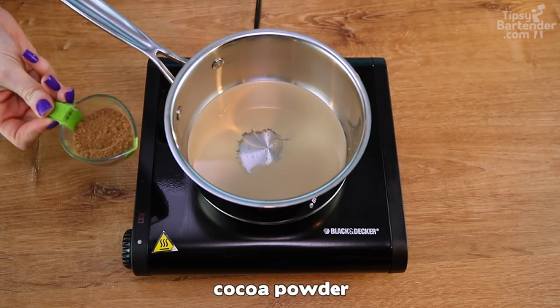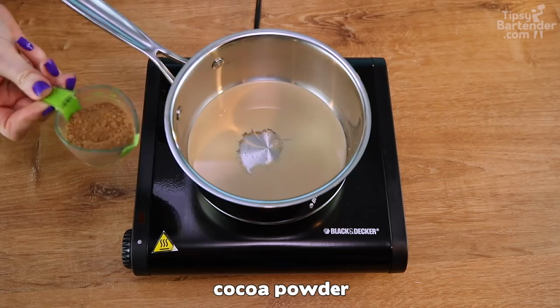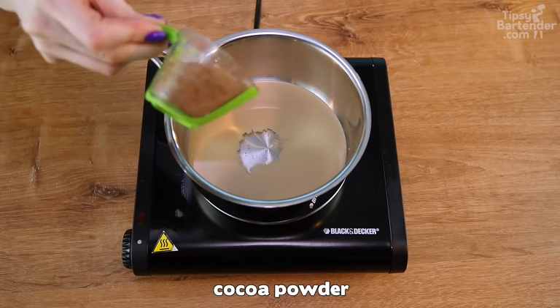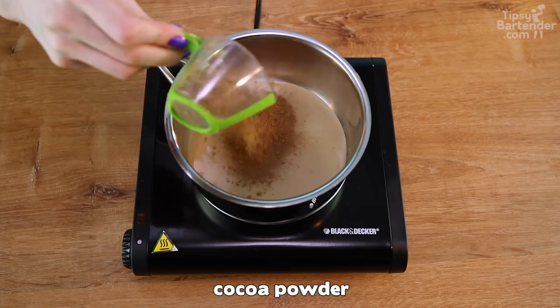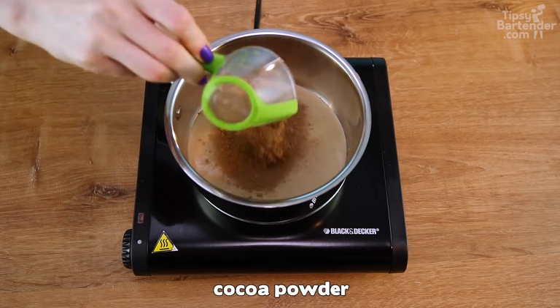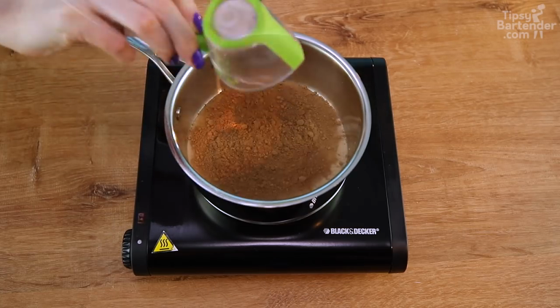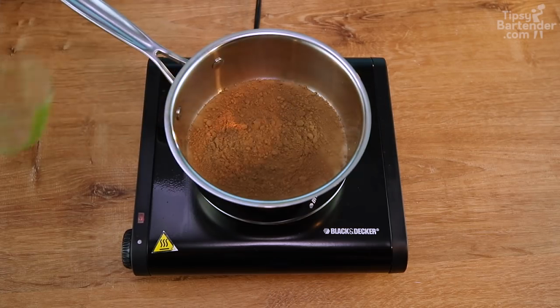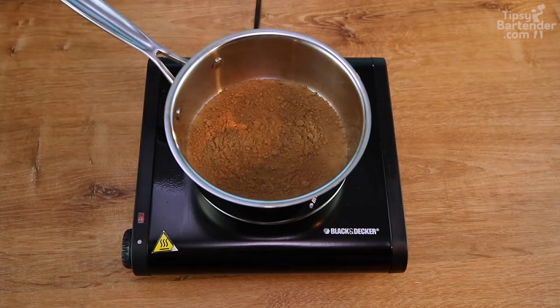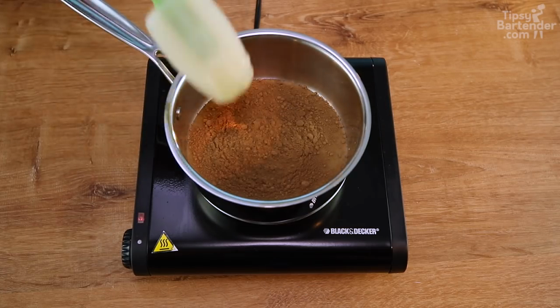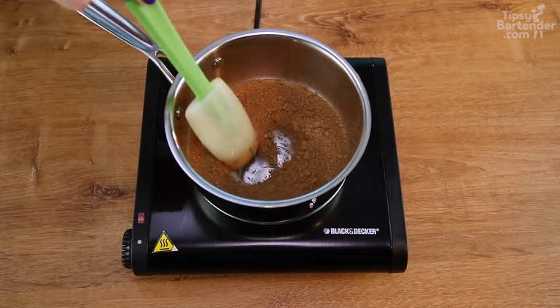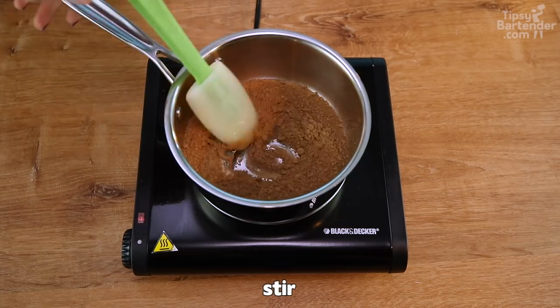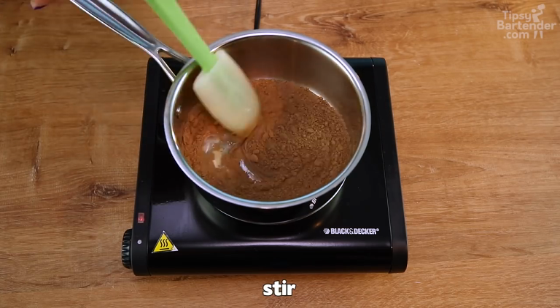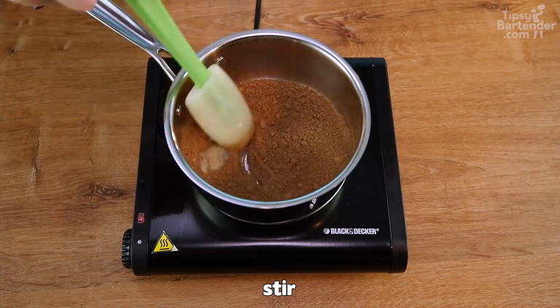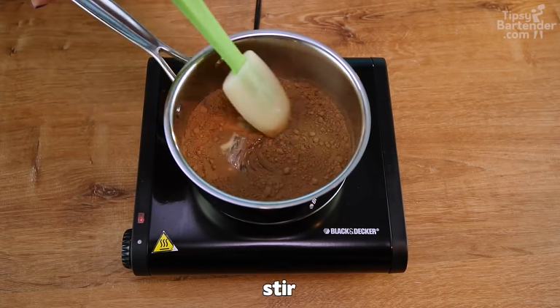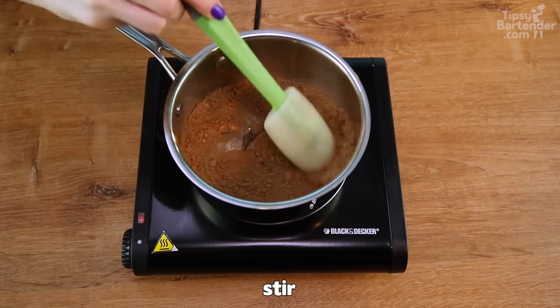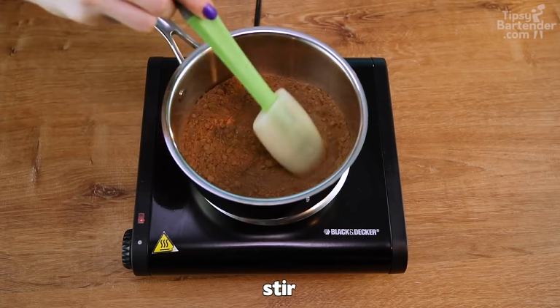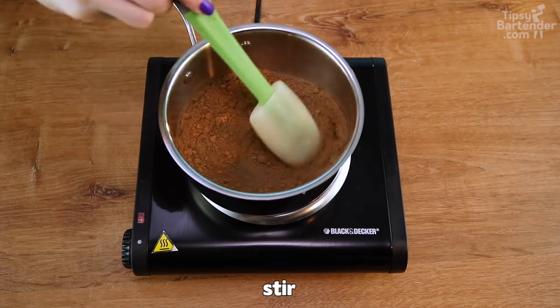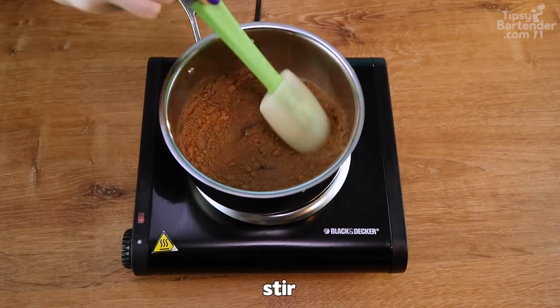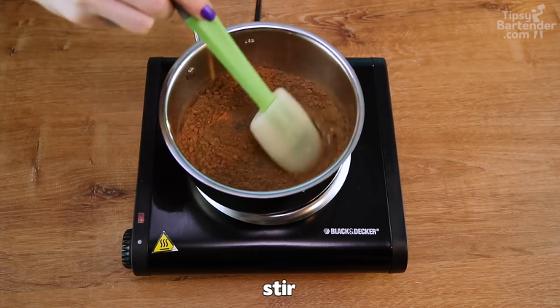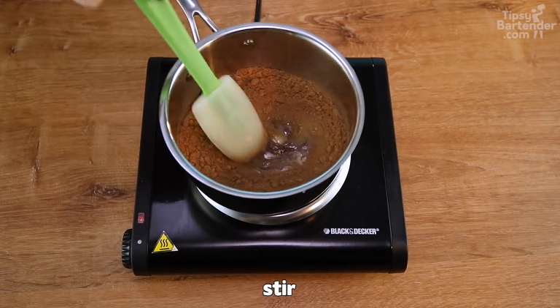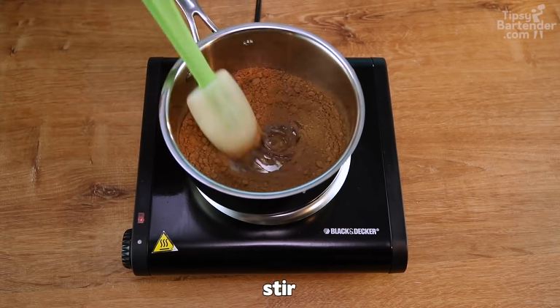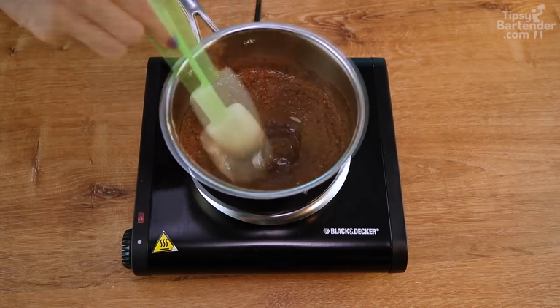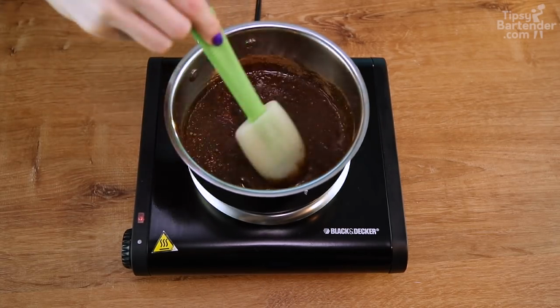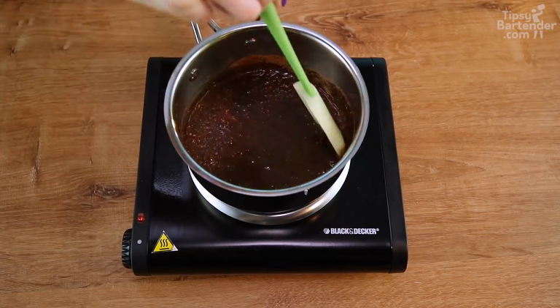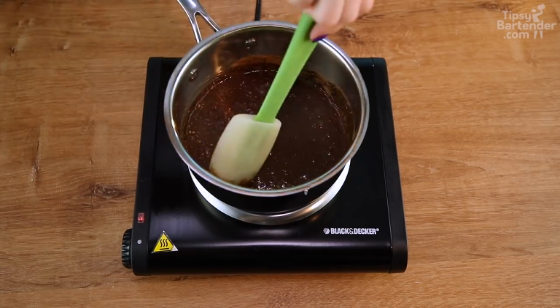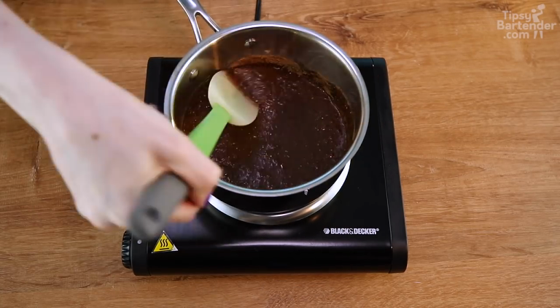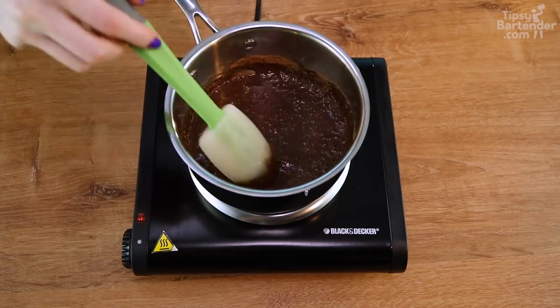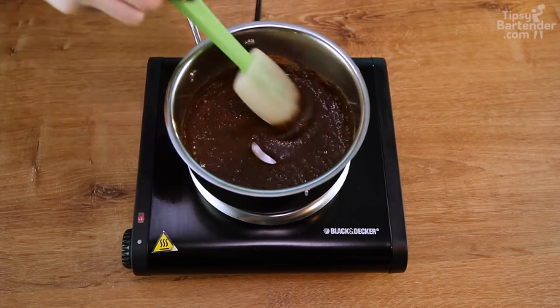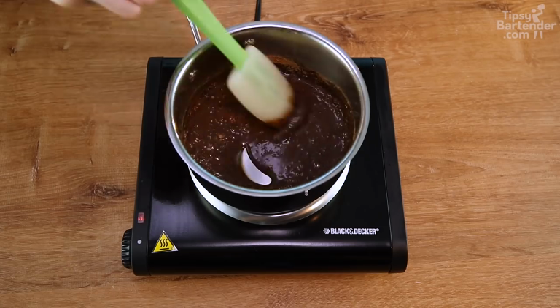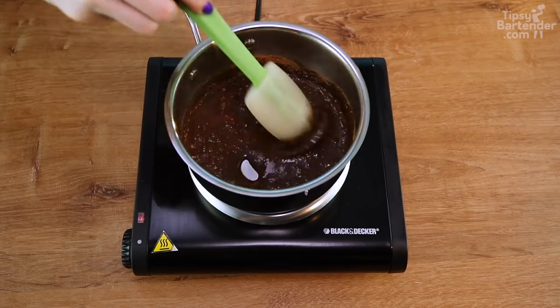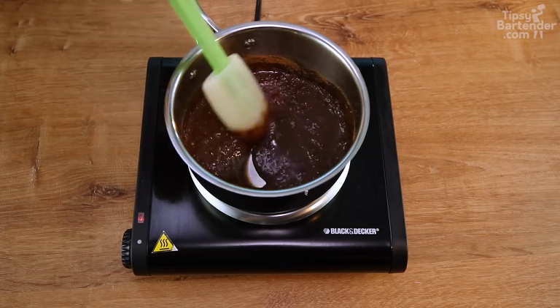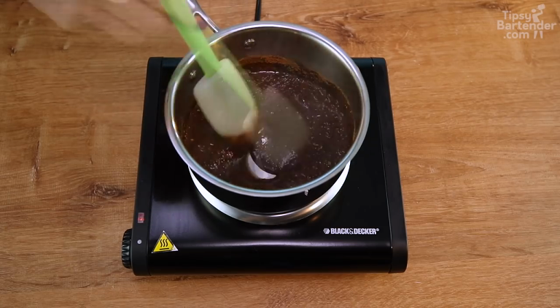A bit of cocoa powder. Stir, stir, stir. All right, beautiful — and it turns to that.